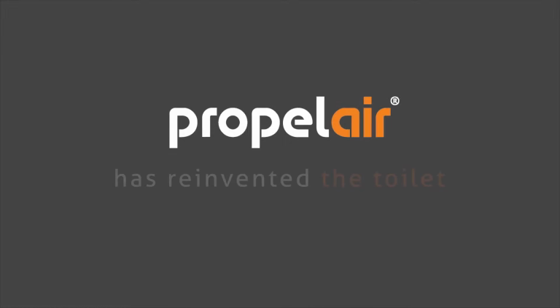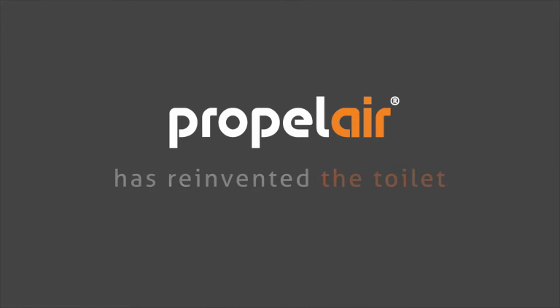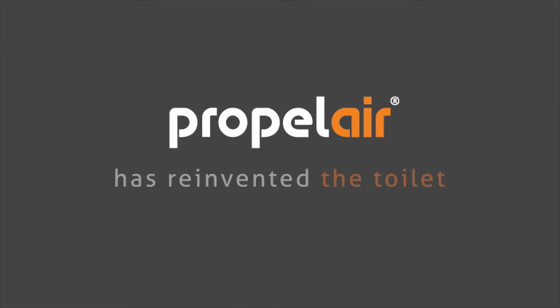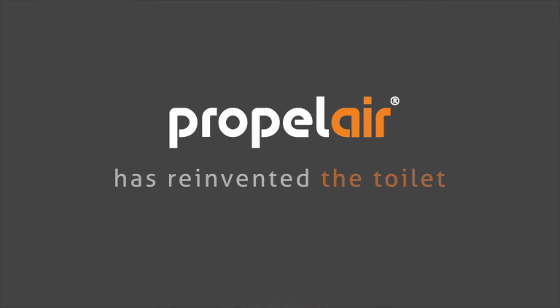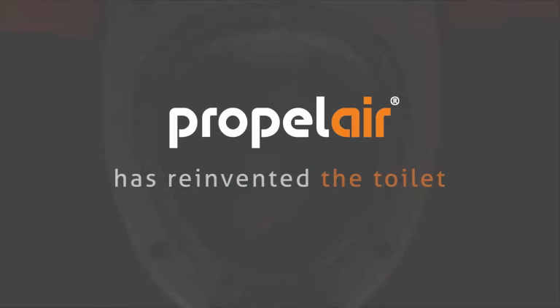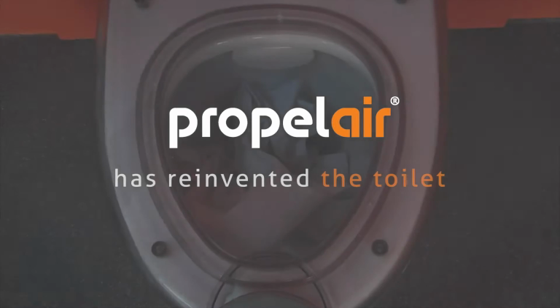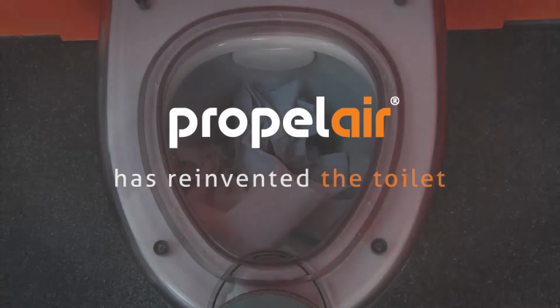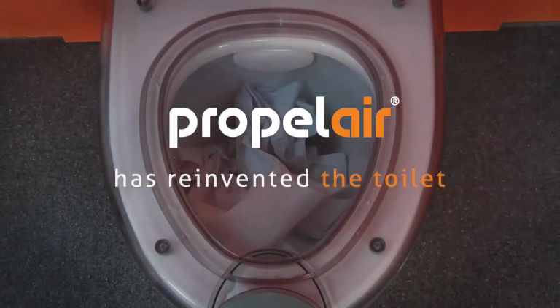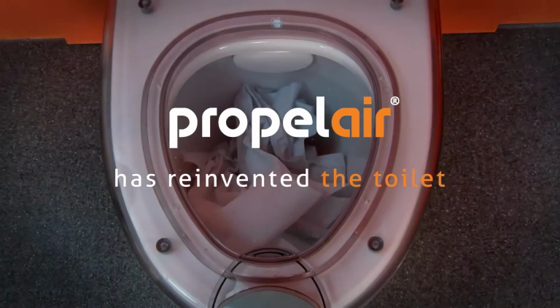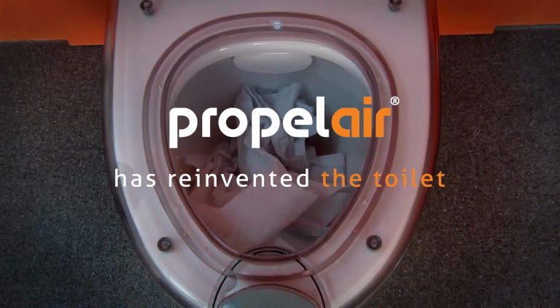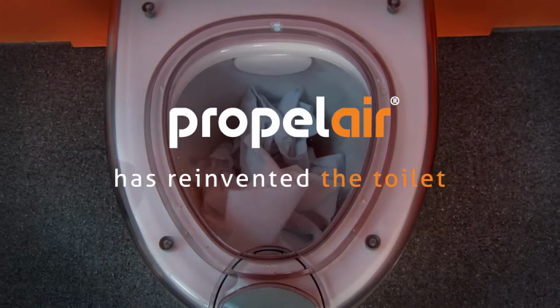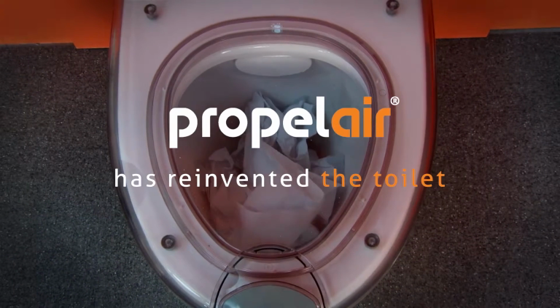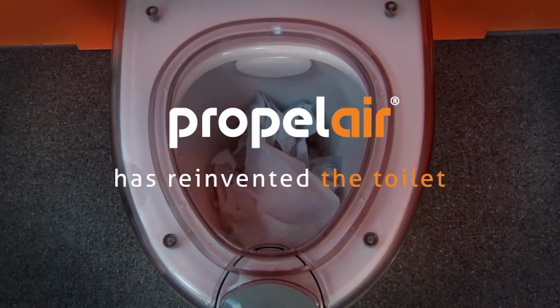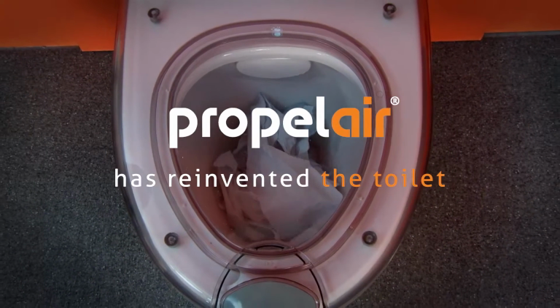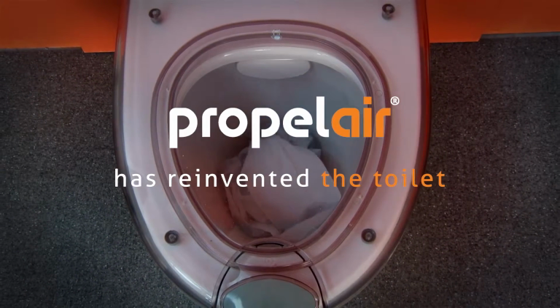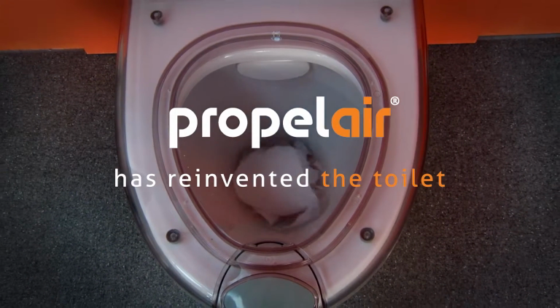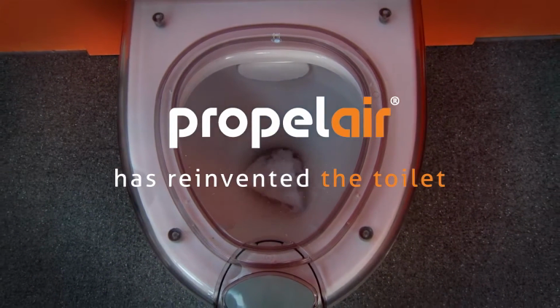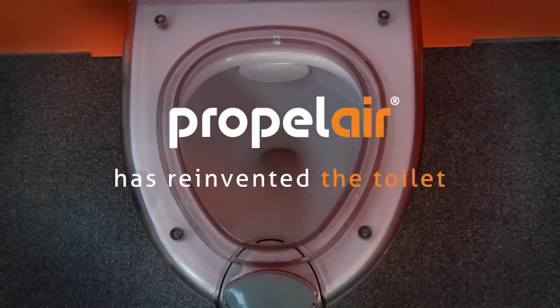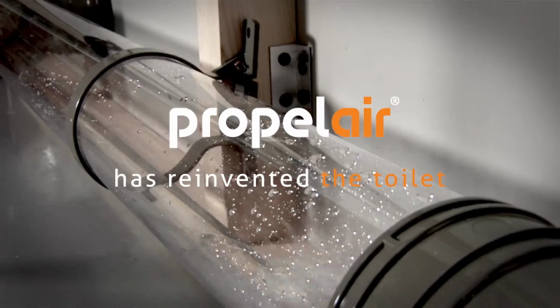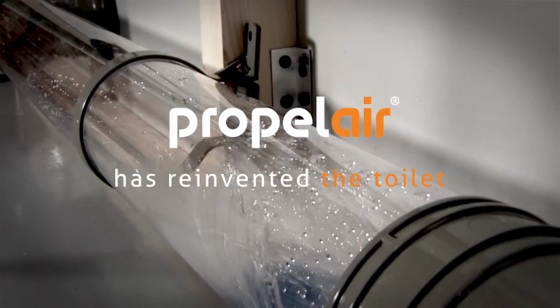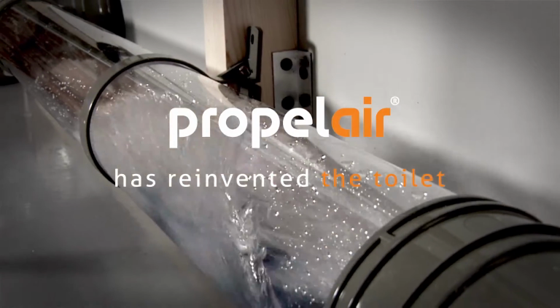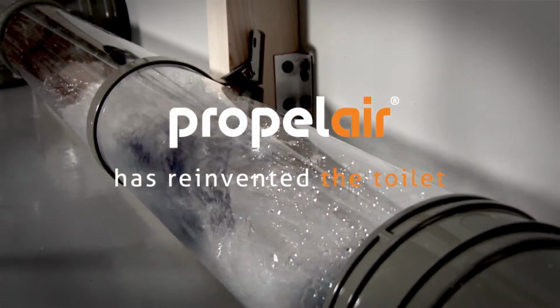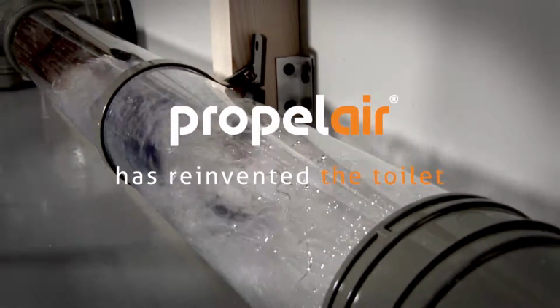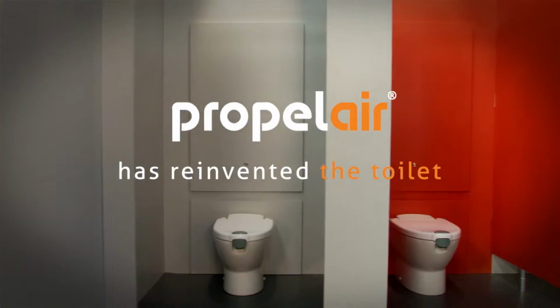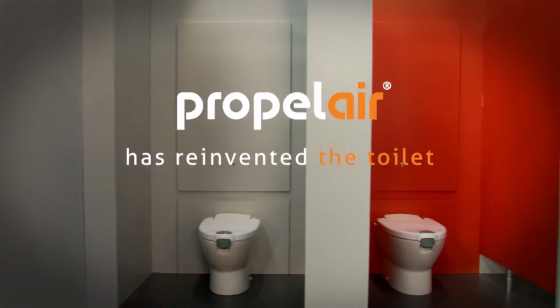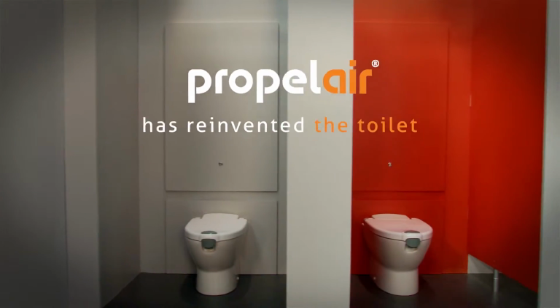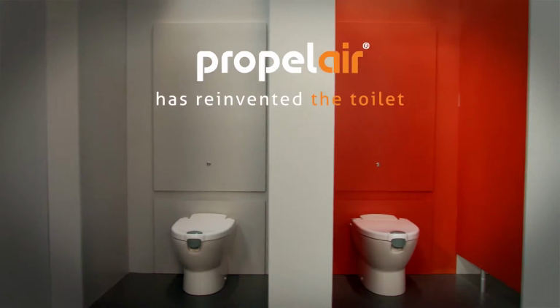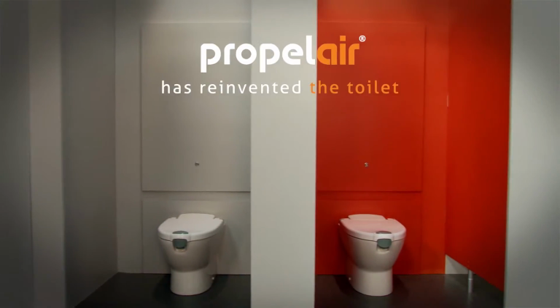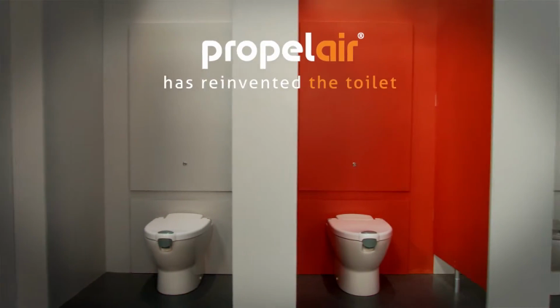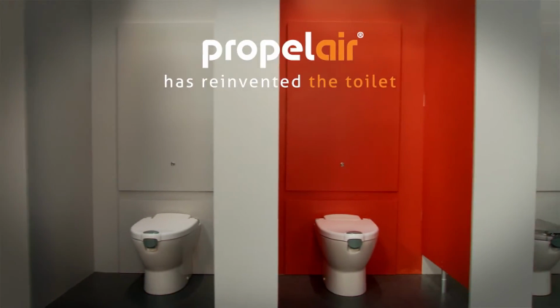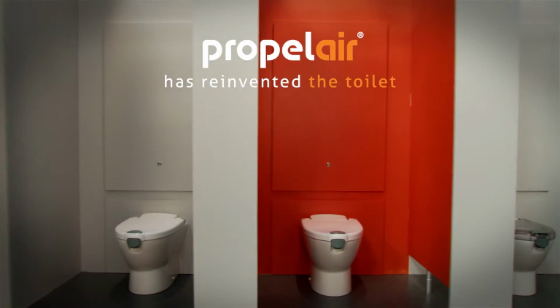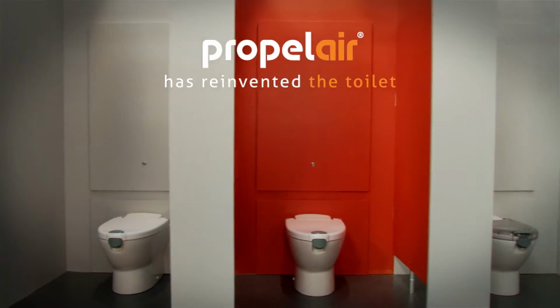Propolair has reinvented the toilet to deliver one of the most water-efficient, economical and hygienic systems available.